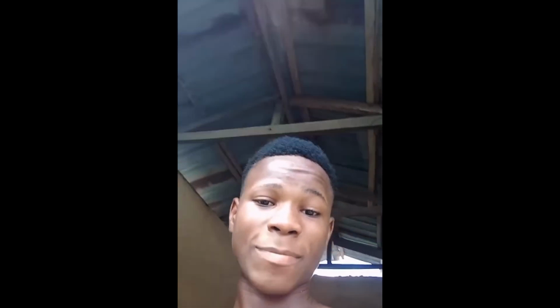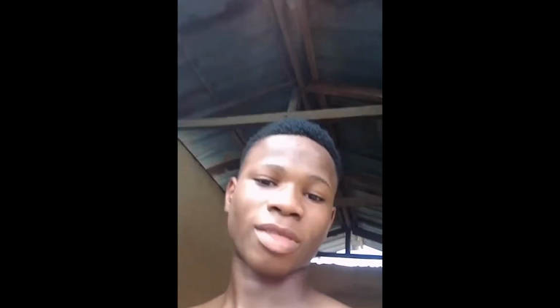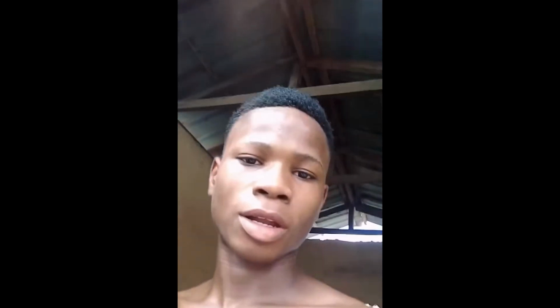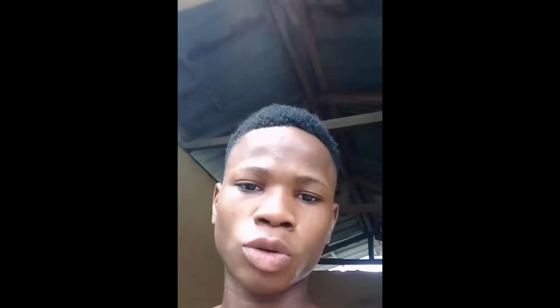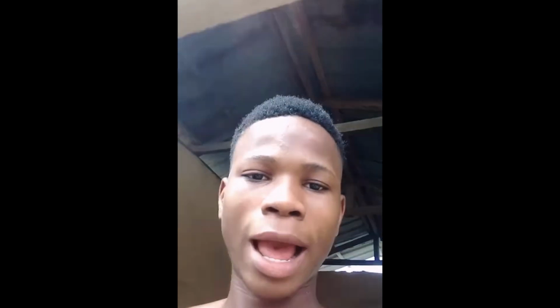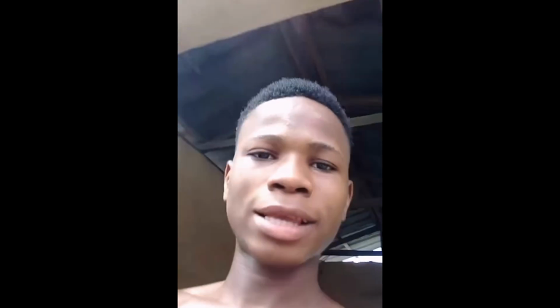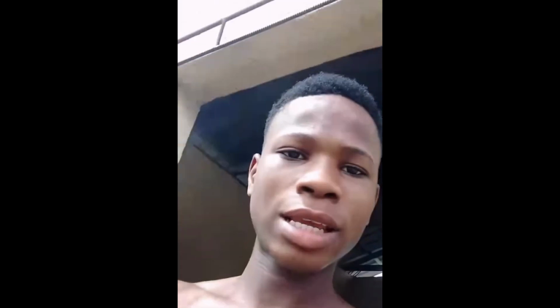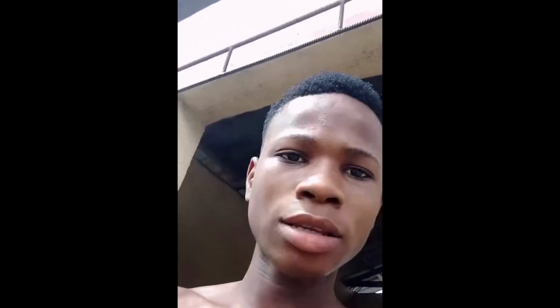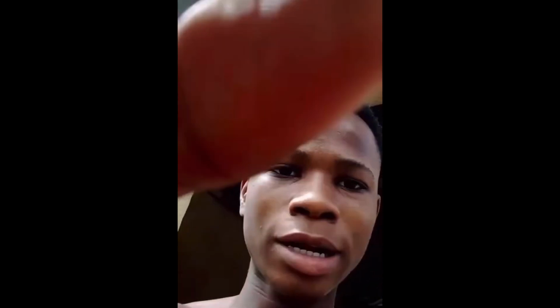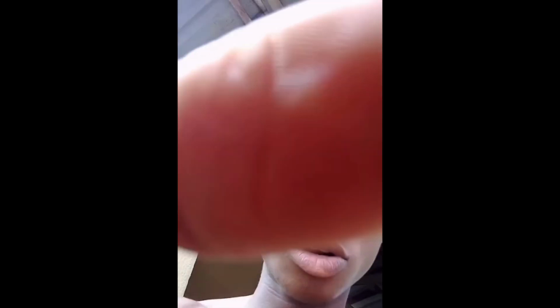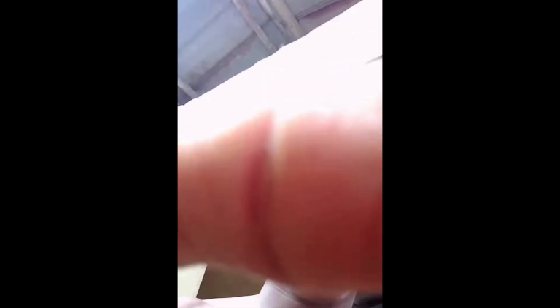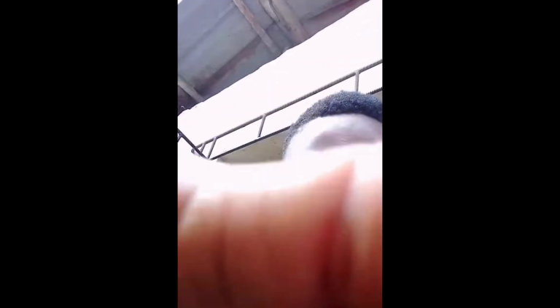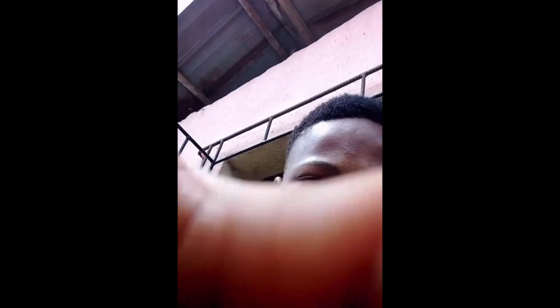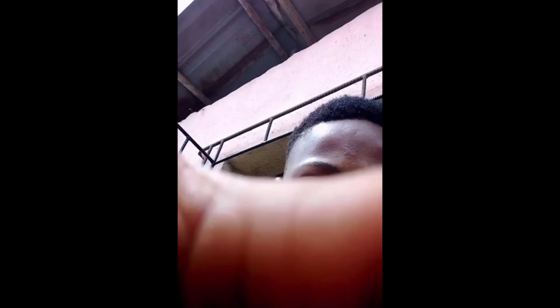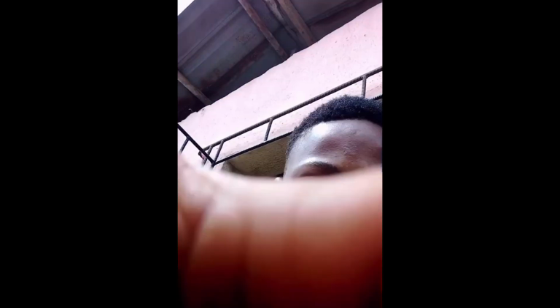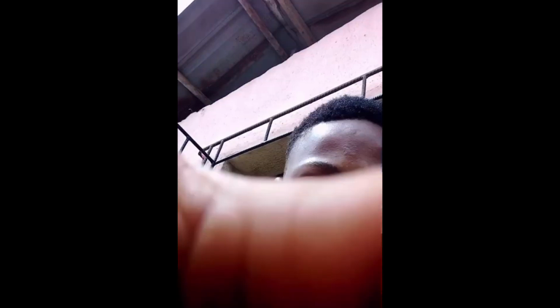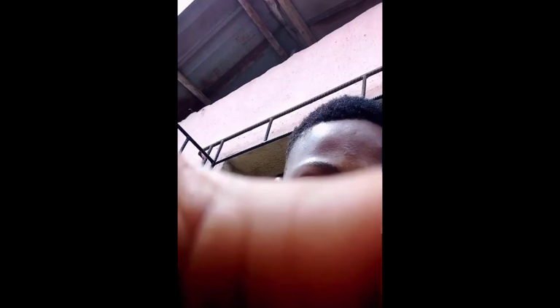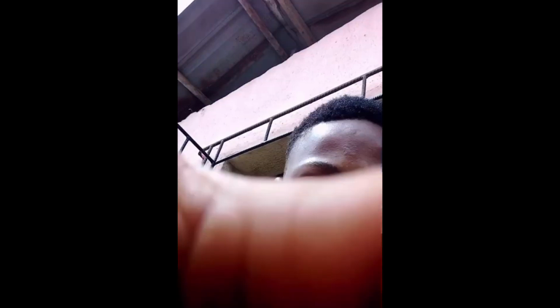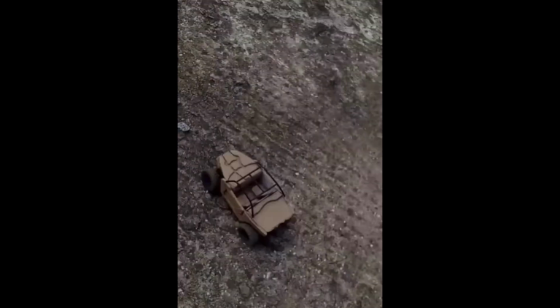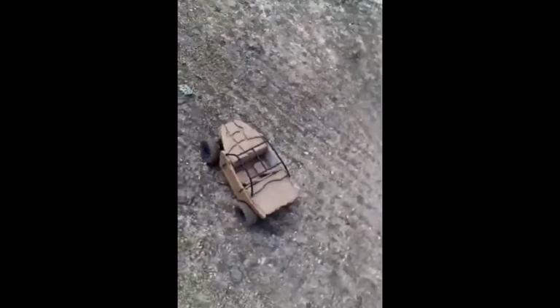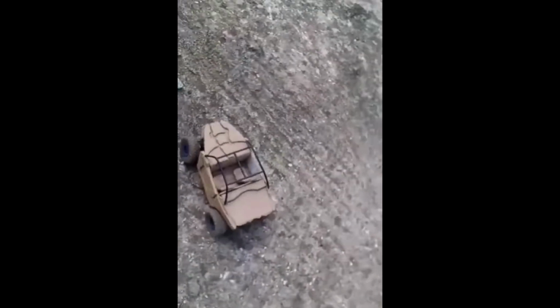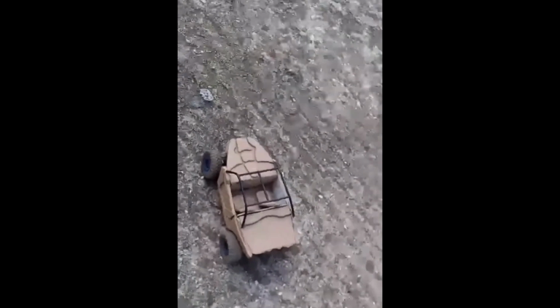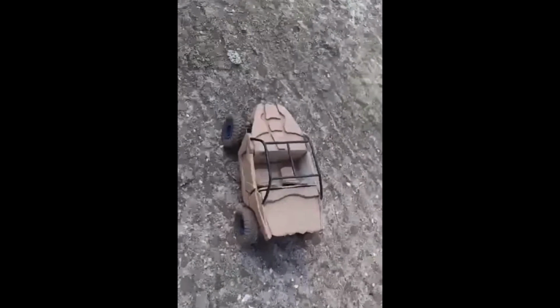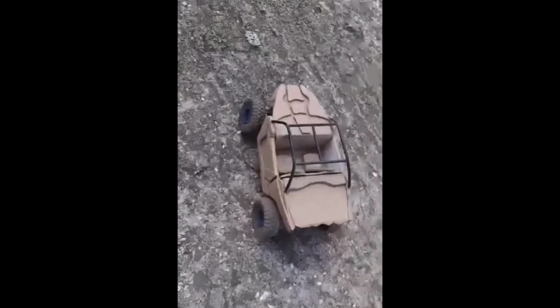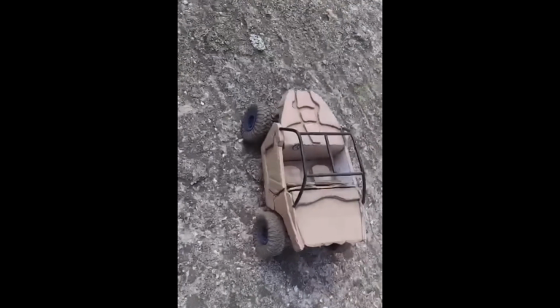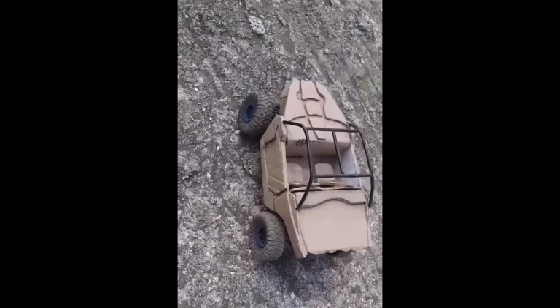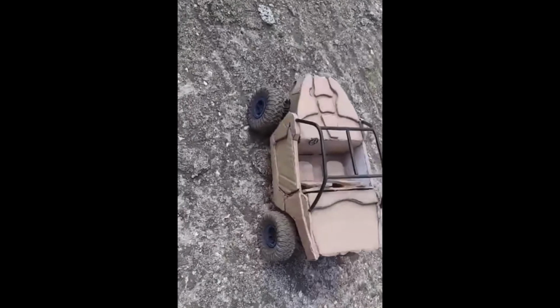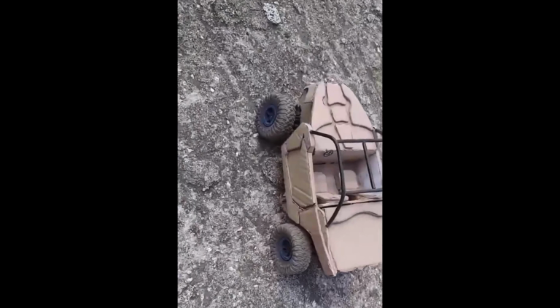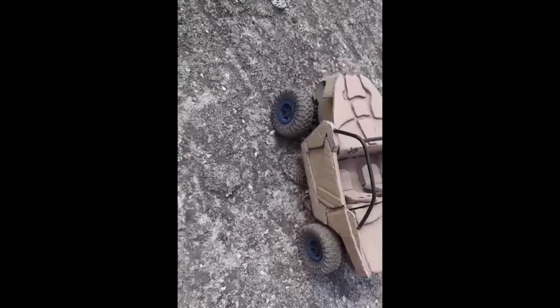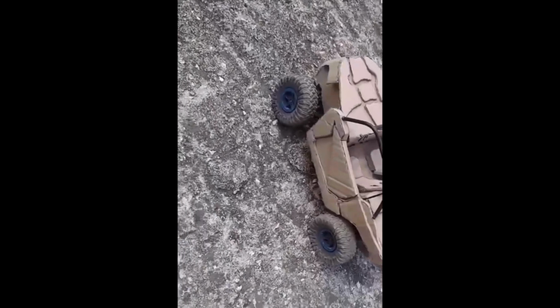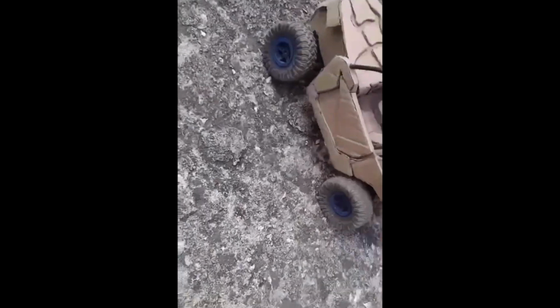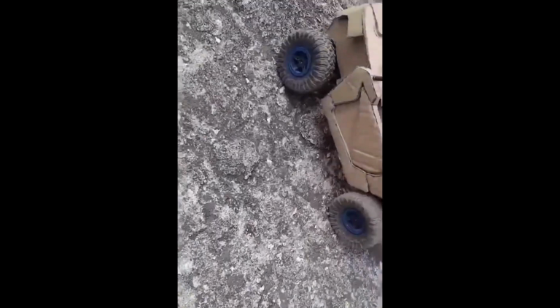So guys, here is my truck. See the beast?